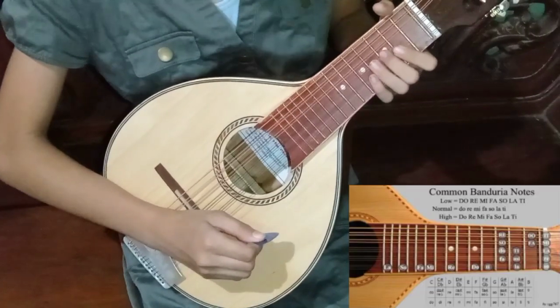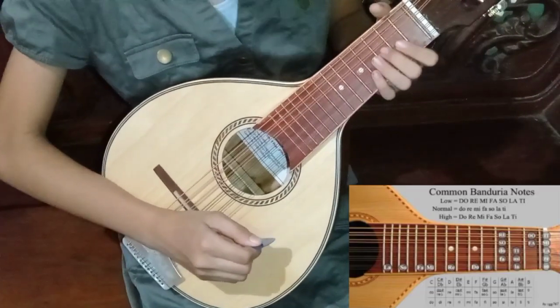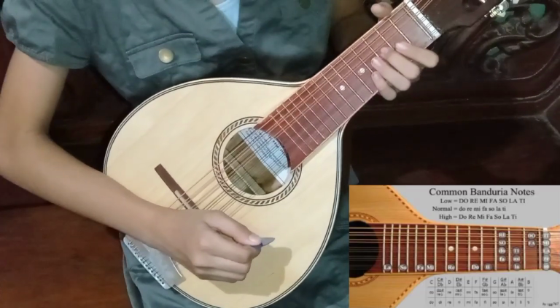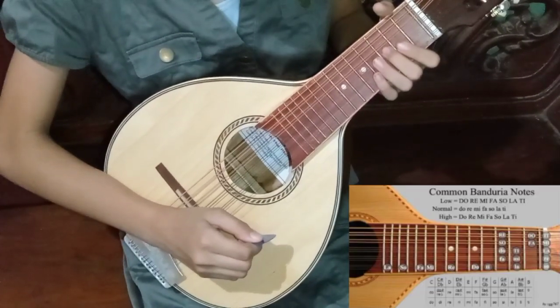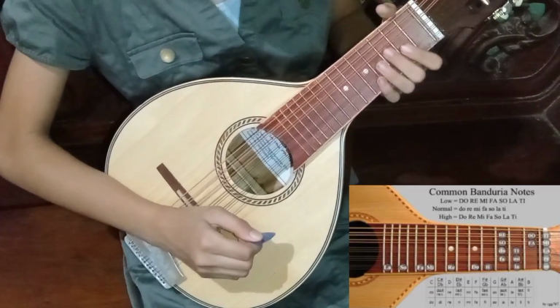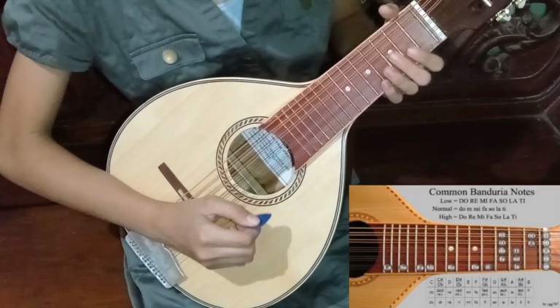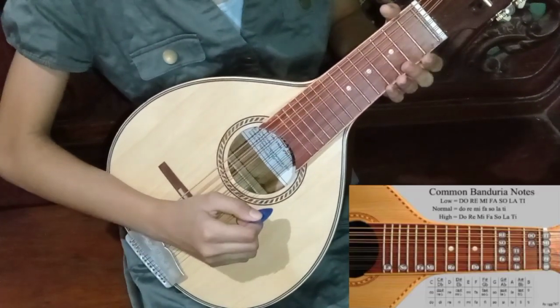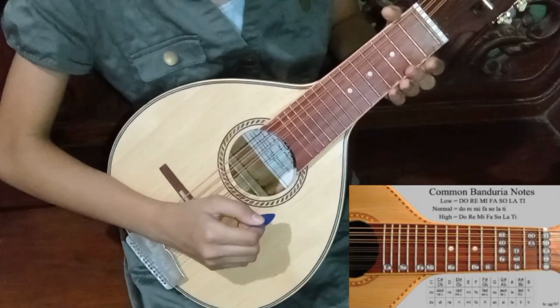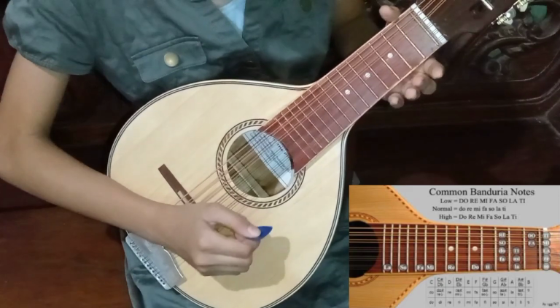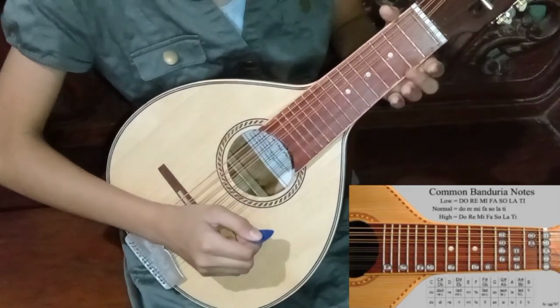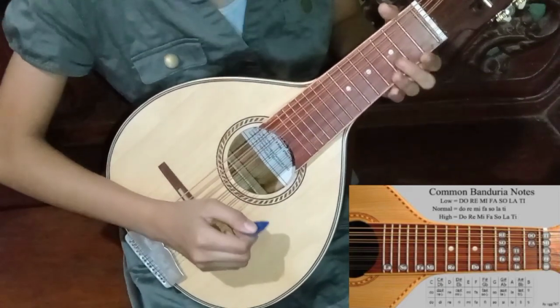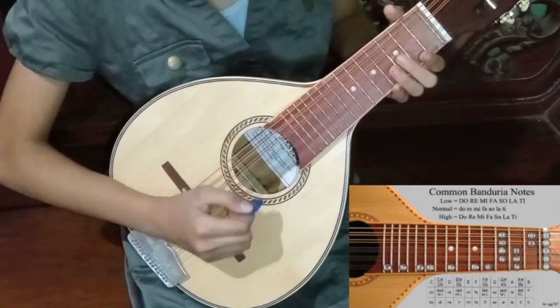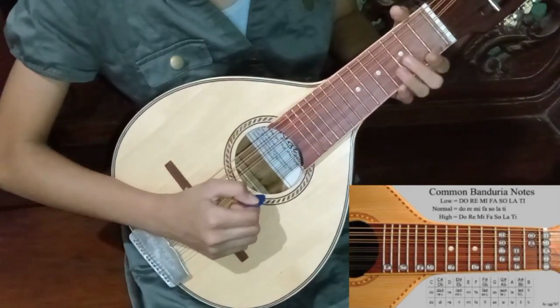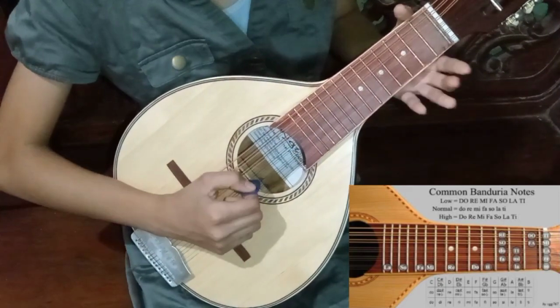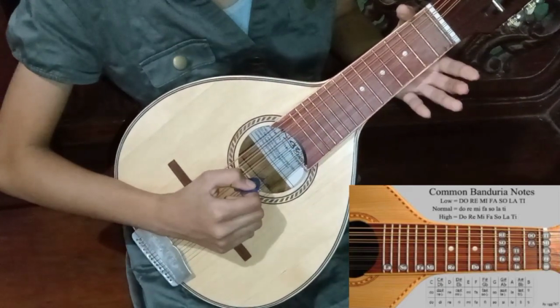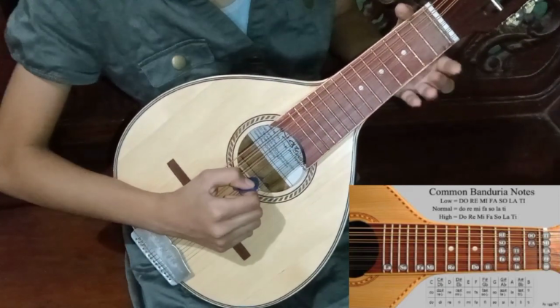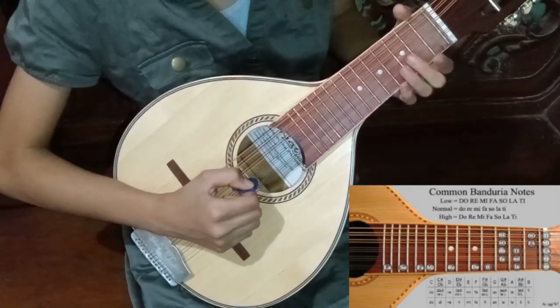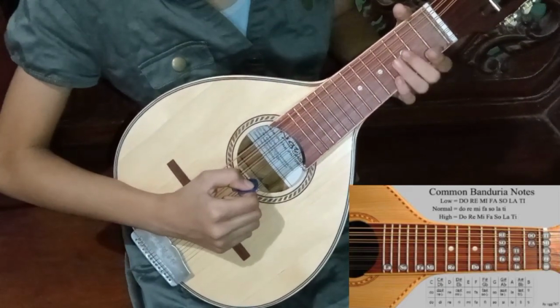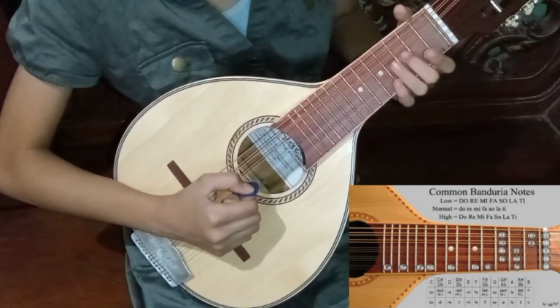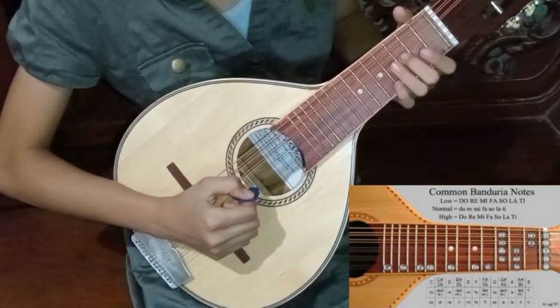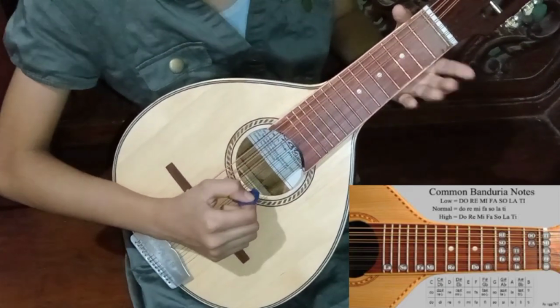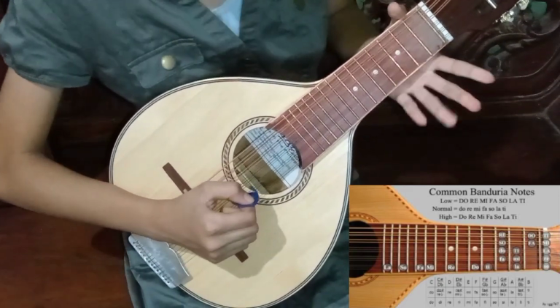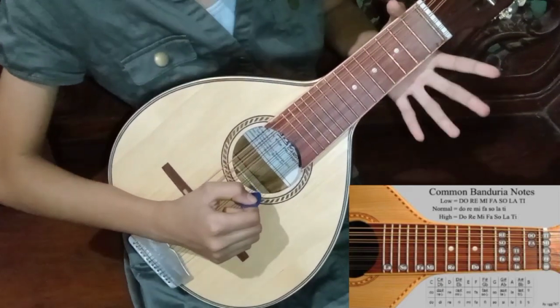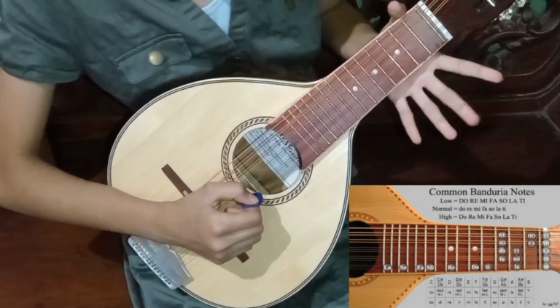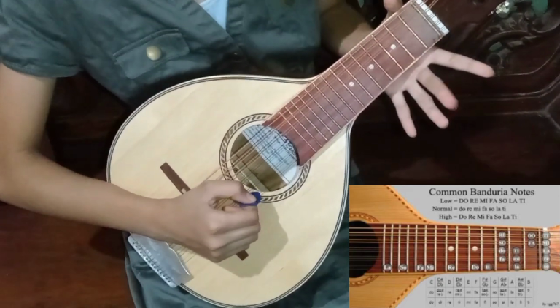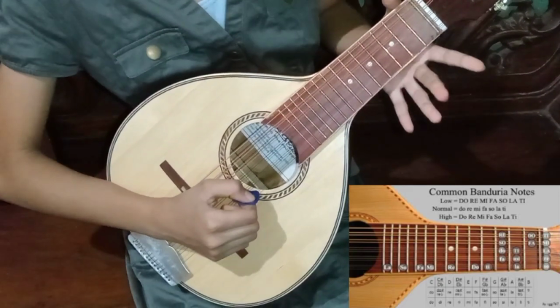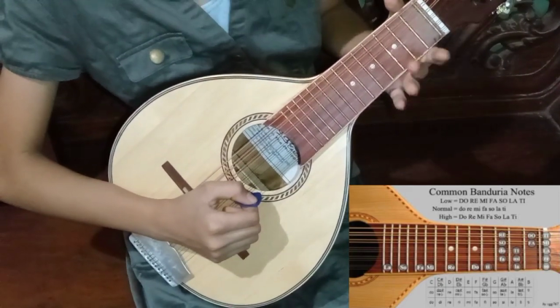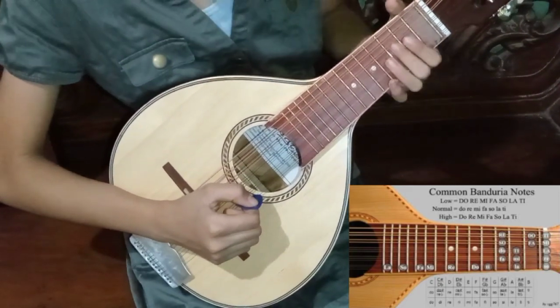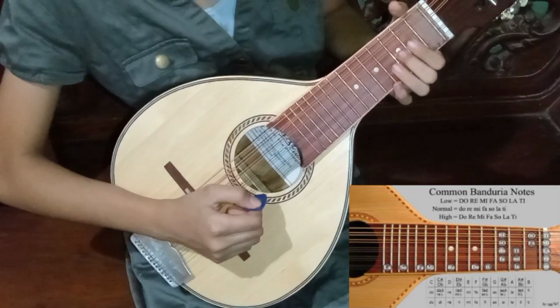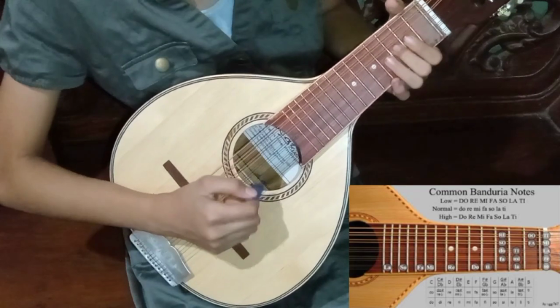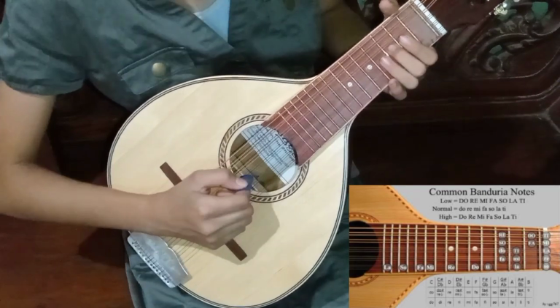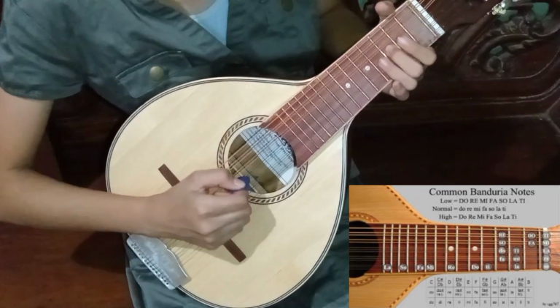First, I will show you where the Do is. It is on the third string and you will use your middle finger on the first fret.